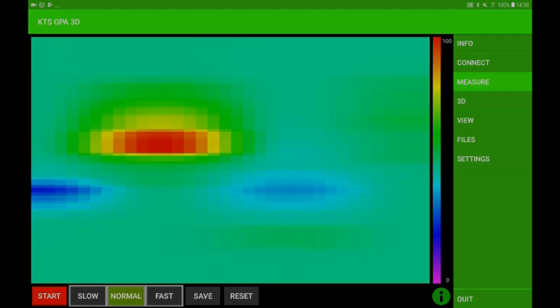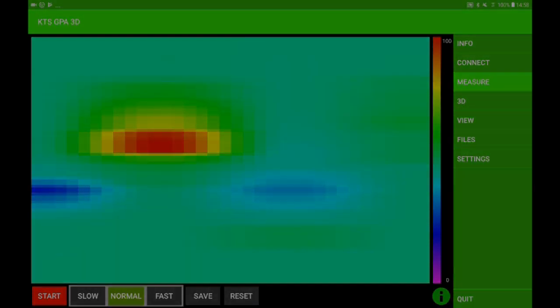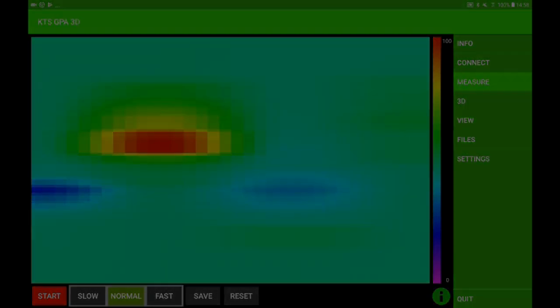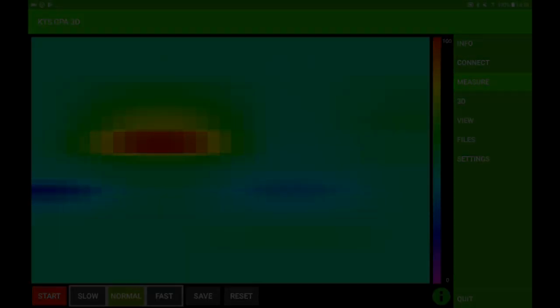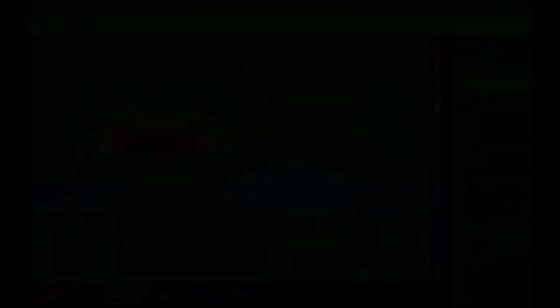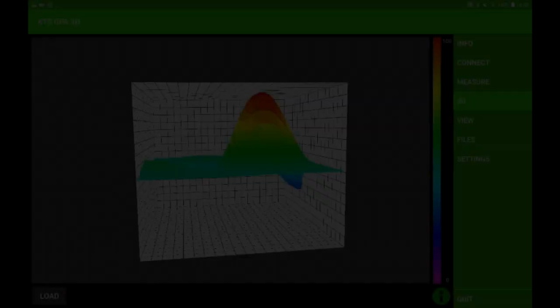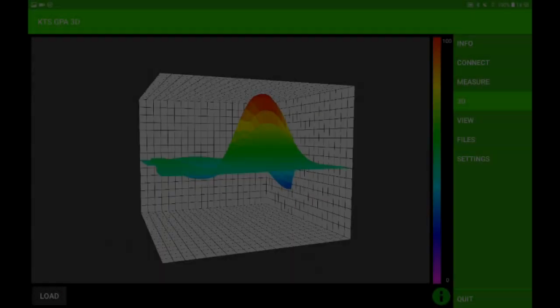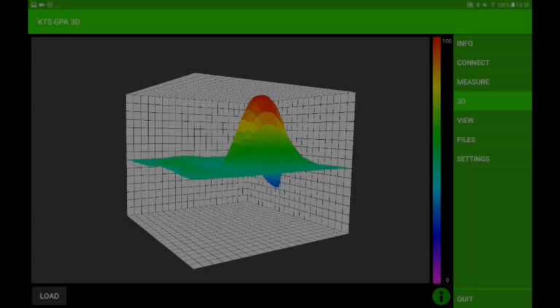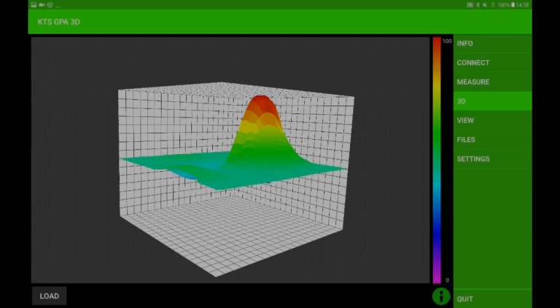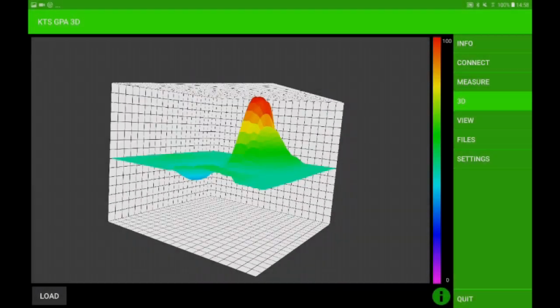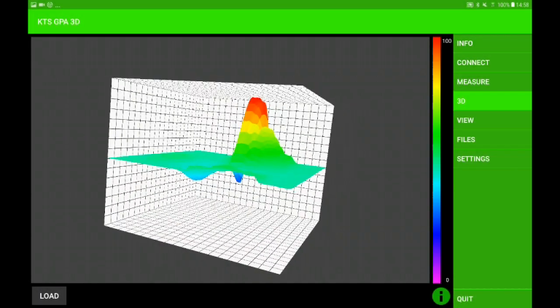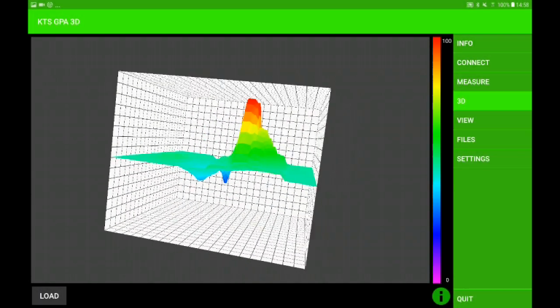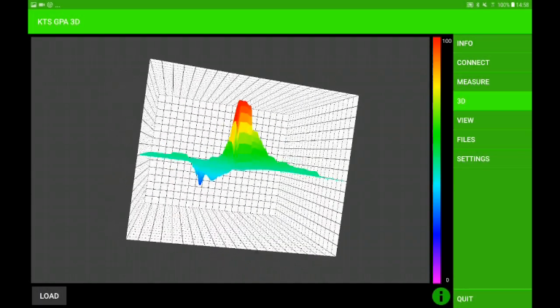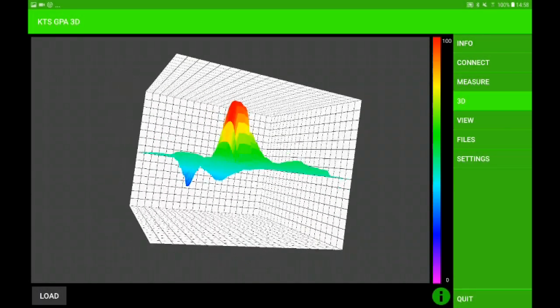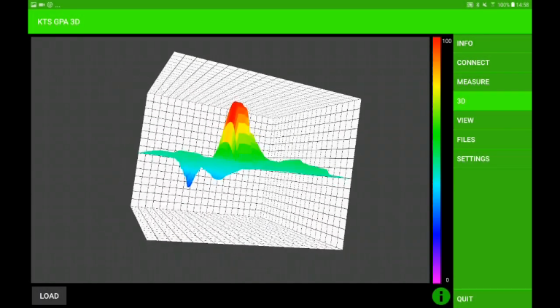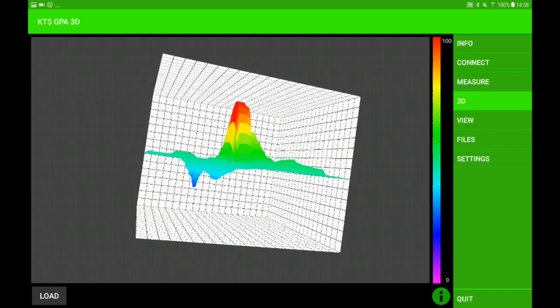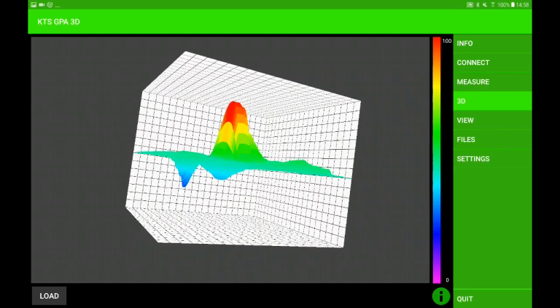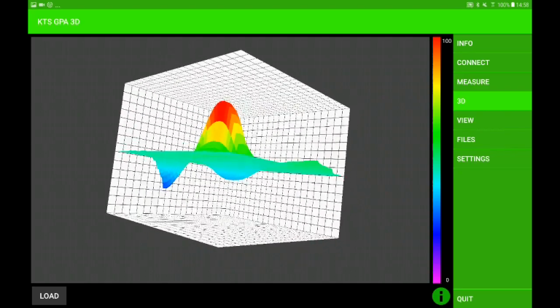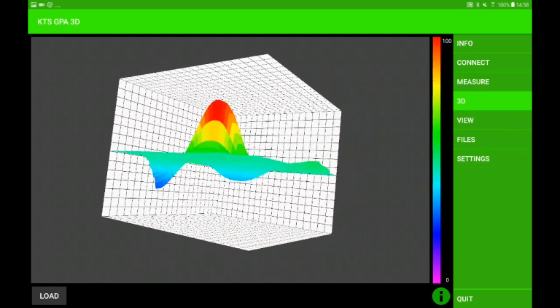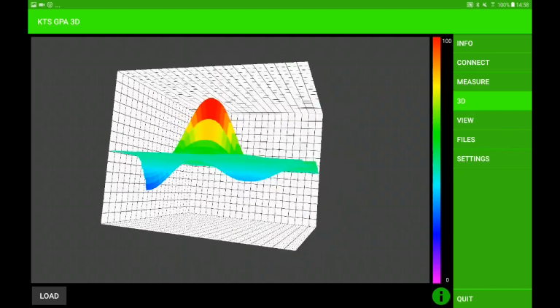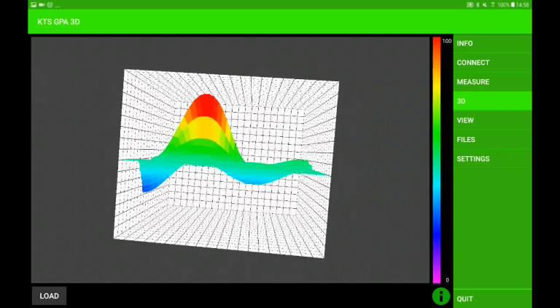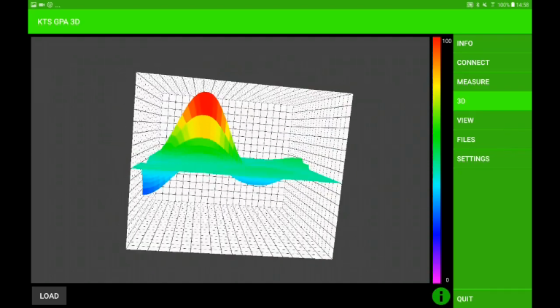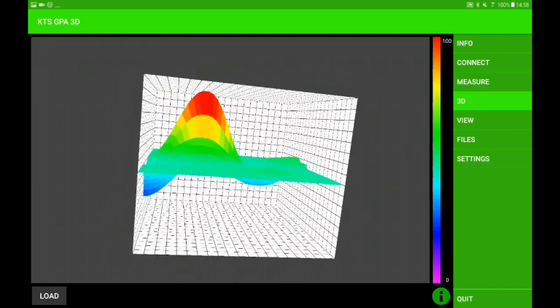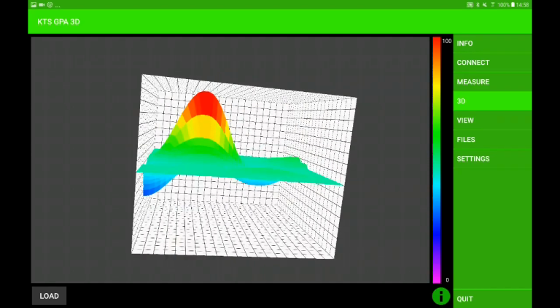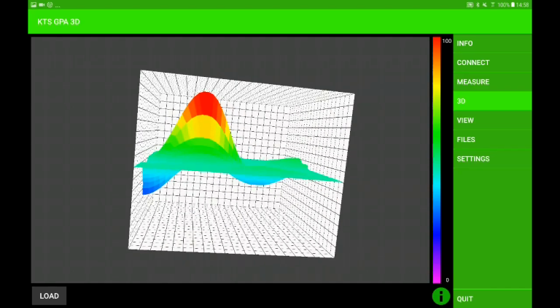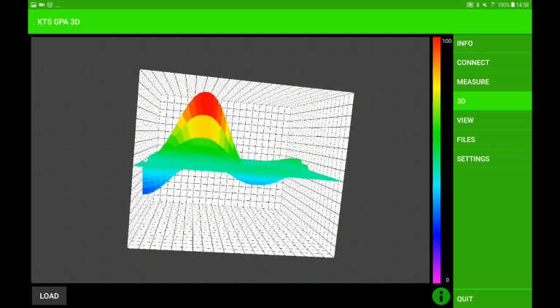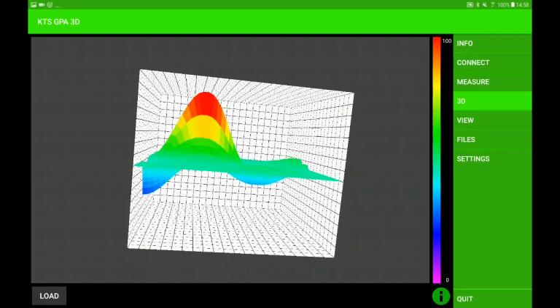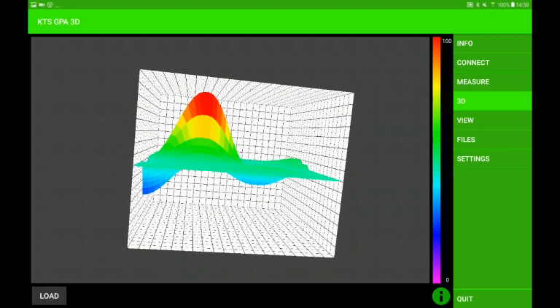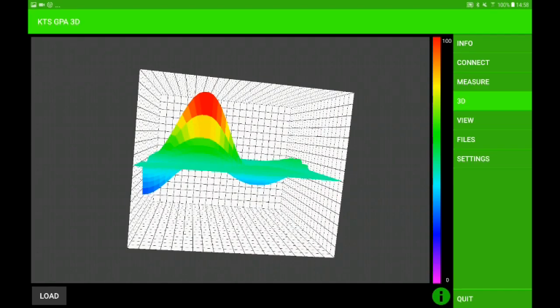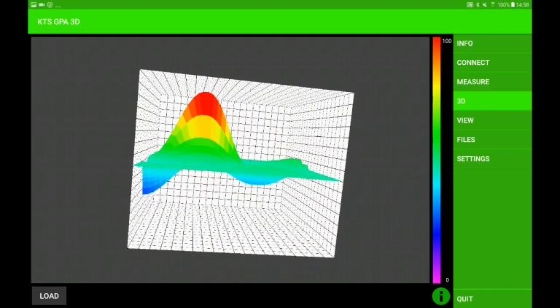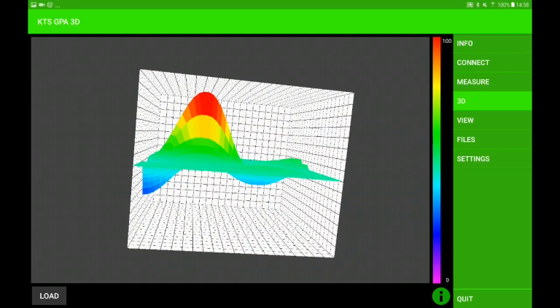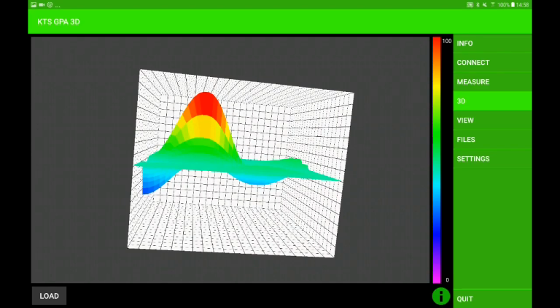The tablet is connected to the electric unit via Bluetooth. No additional wires necessary.